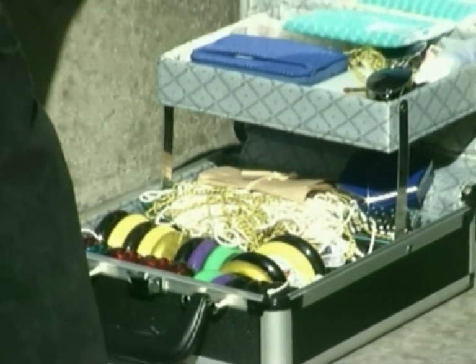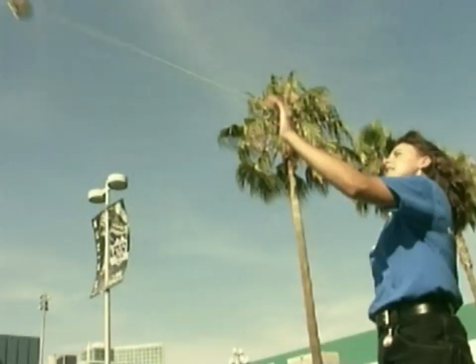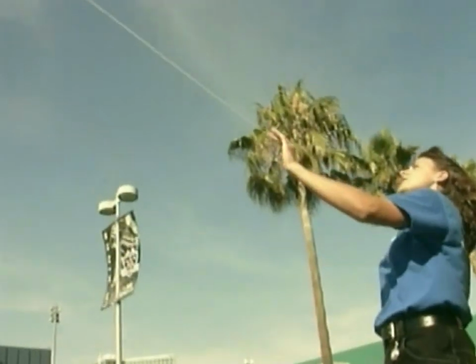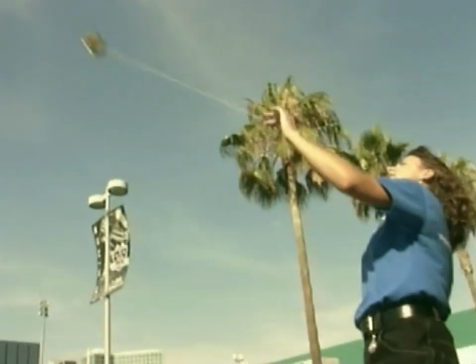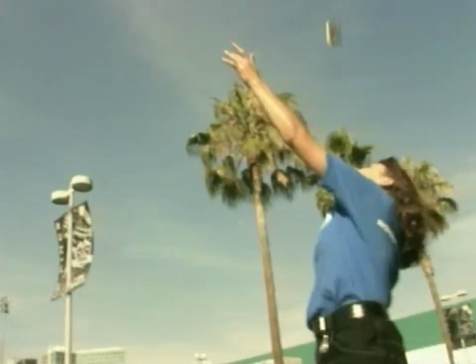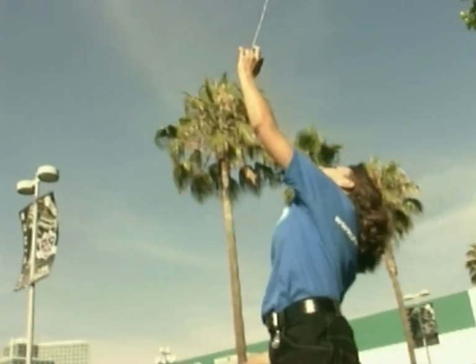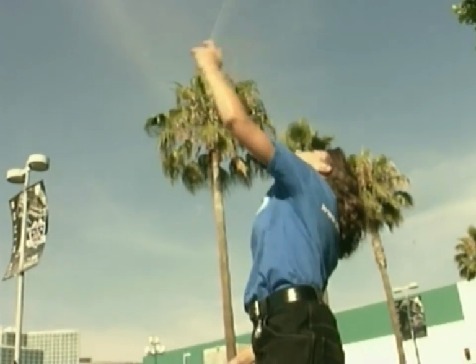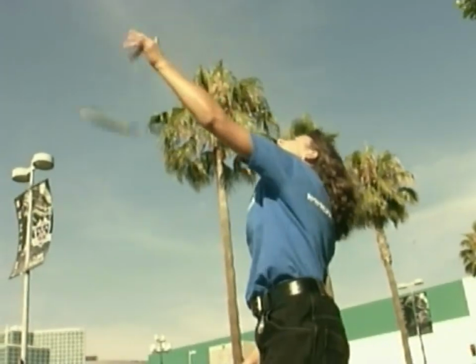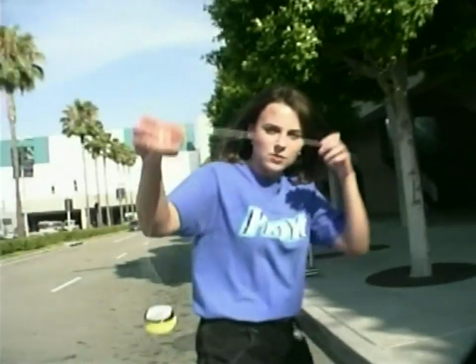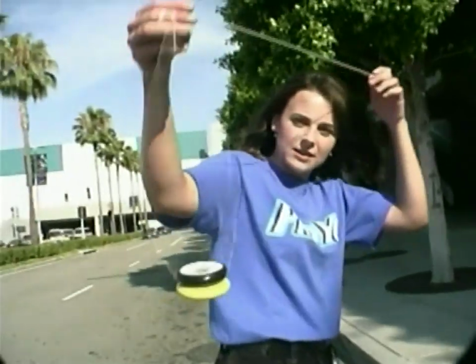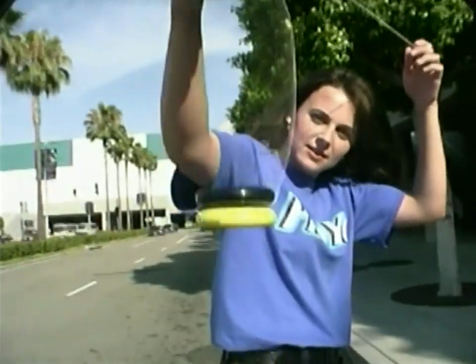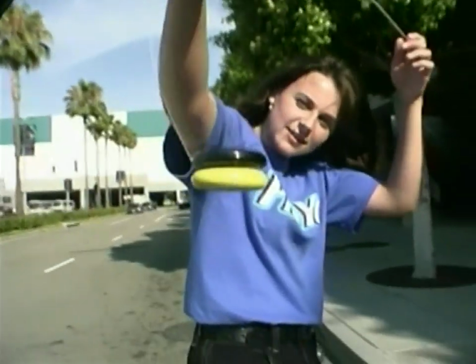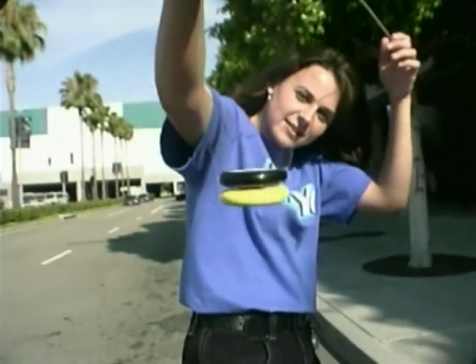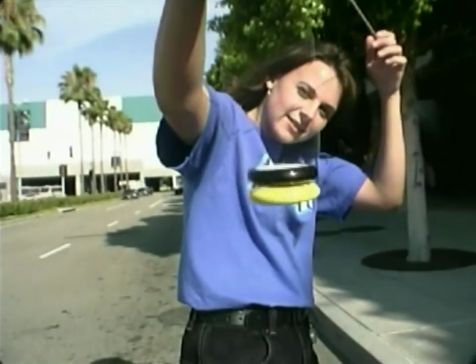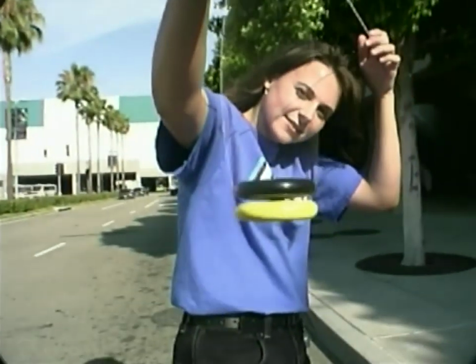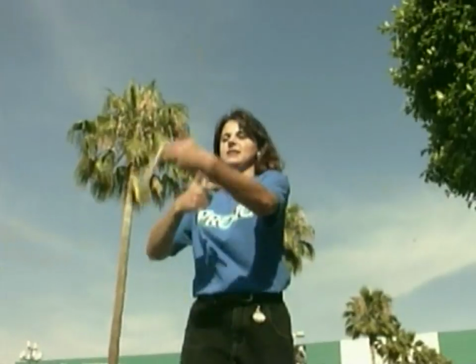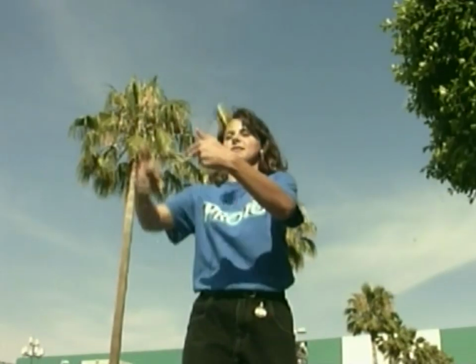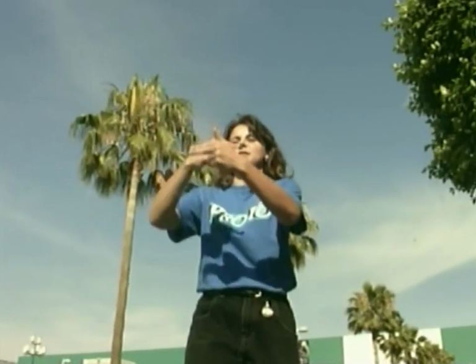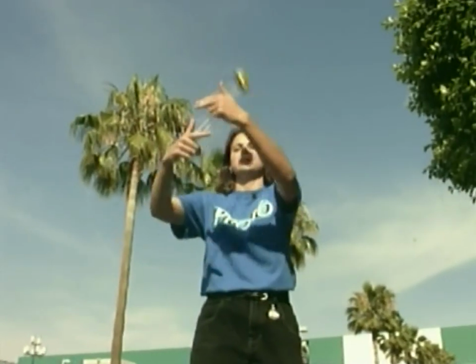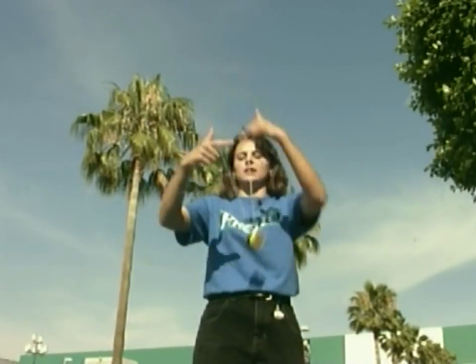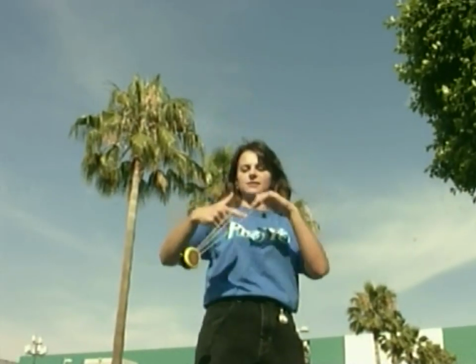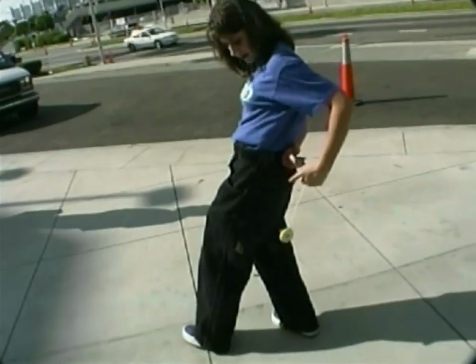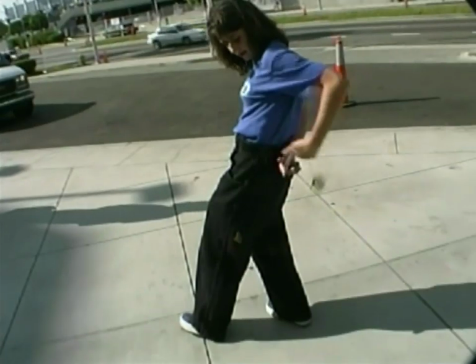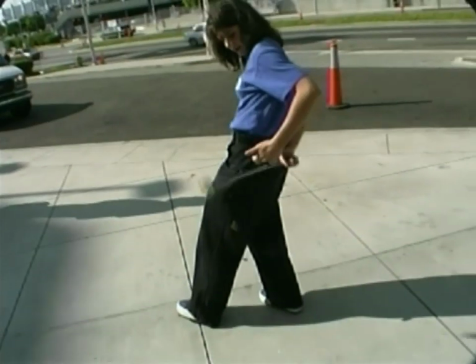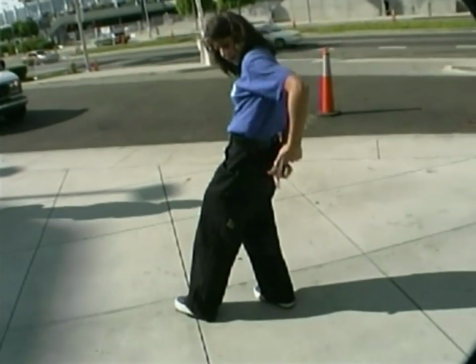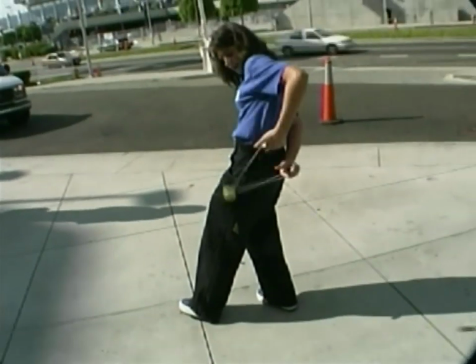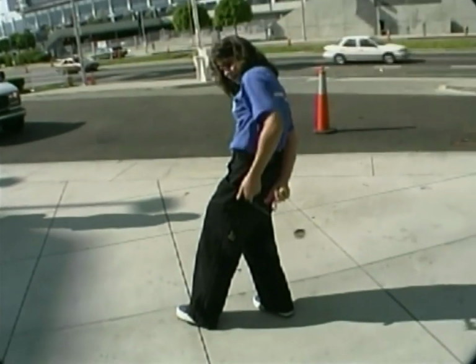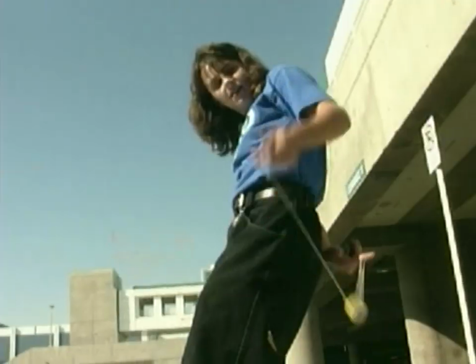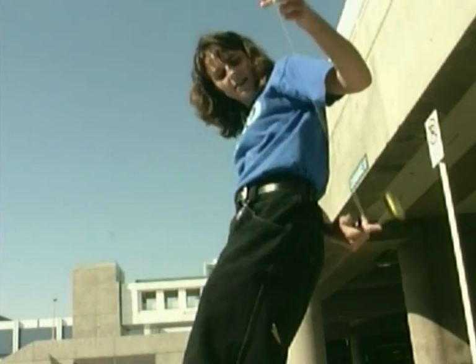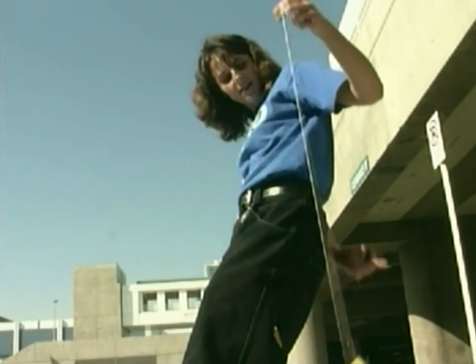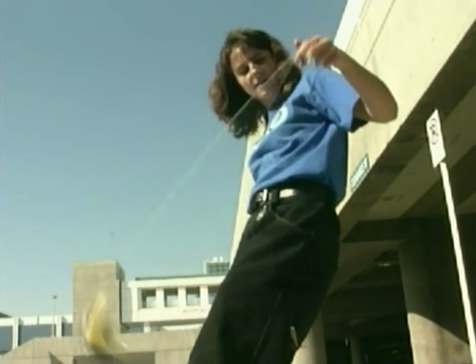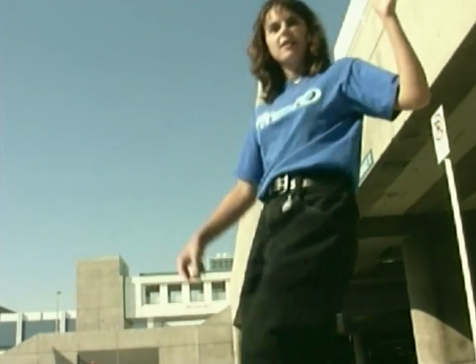There are over 200 yo-yo tricks, and new ones are being invented every day. It's really winning with yo-yos, especially nowadays.